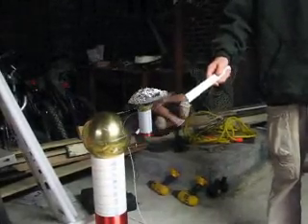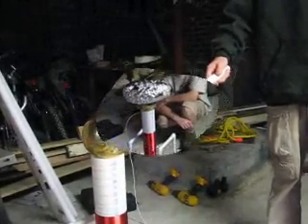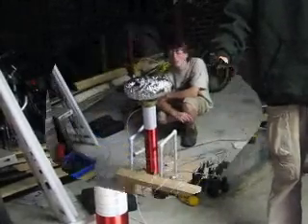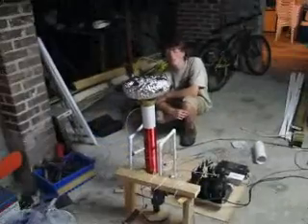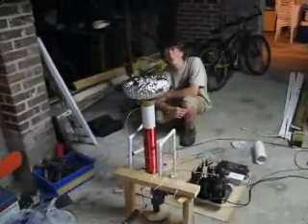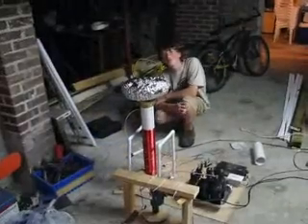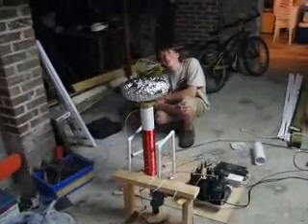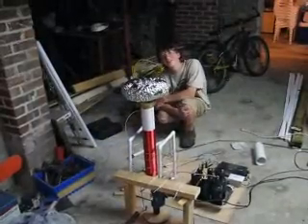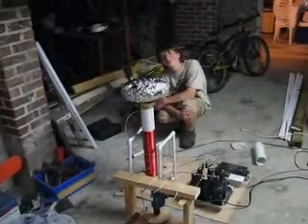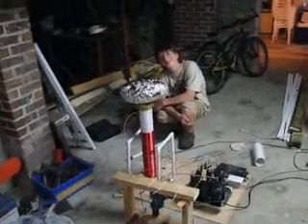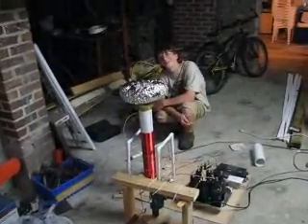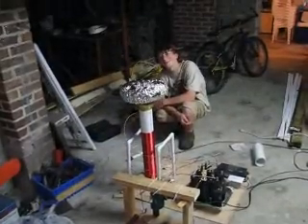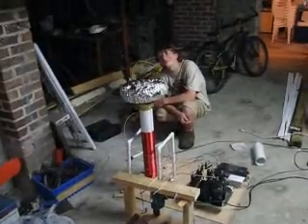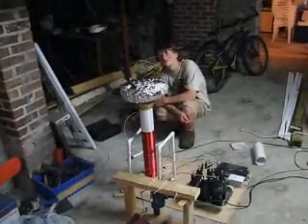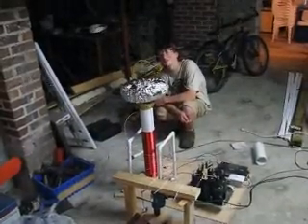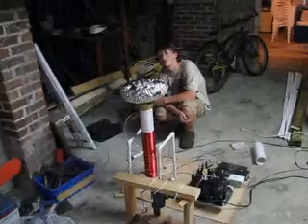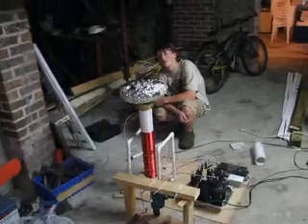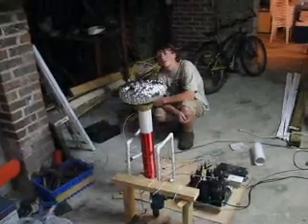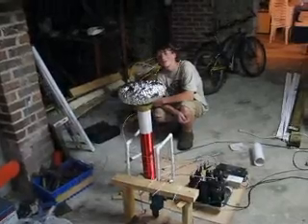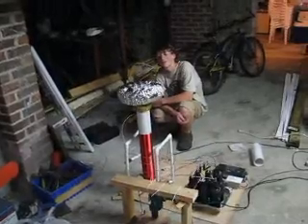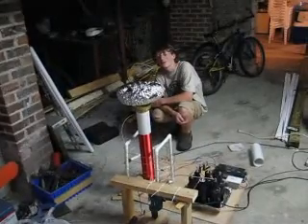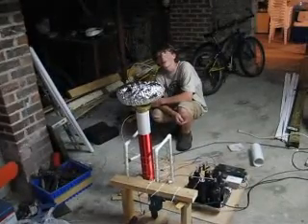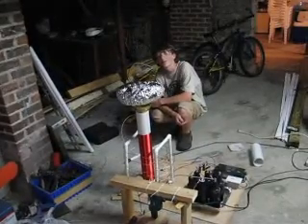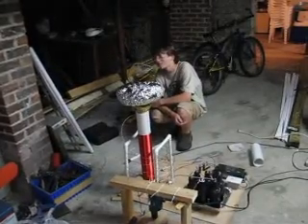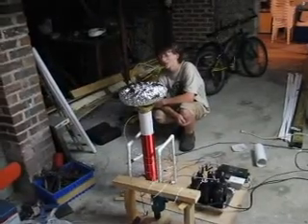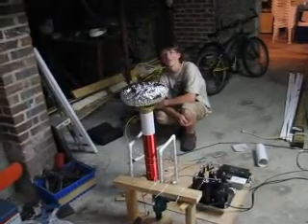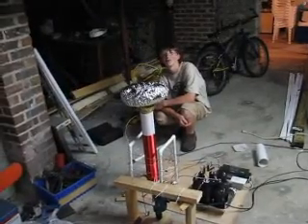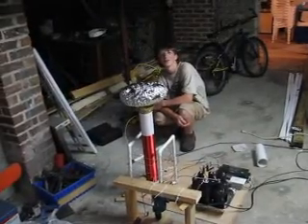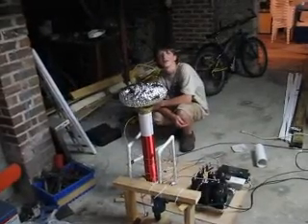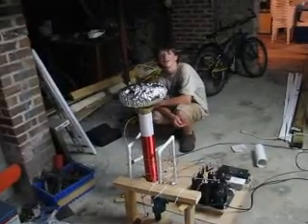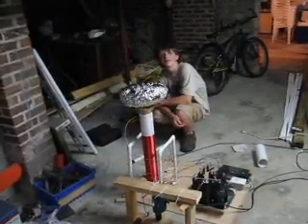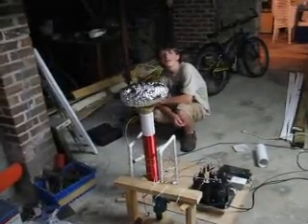I hope you've enjoyed watching this video and I hope you've learned a lot about Tesla coils. Enjoy it and have a good day.